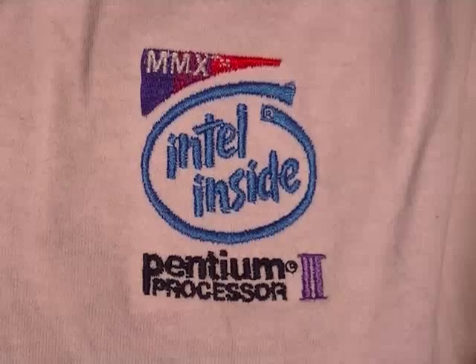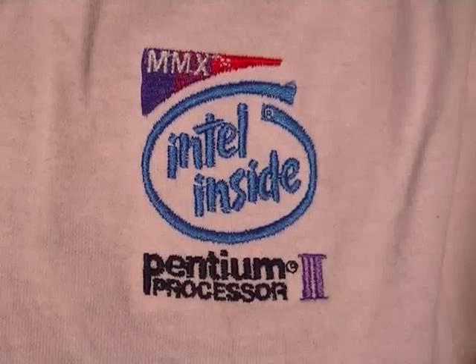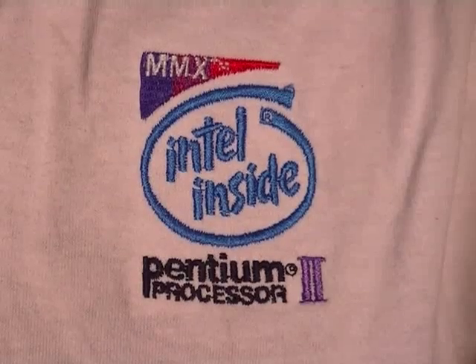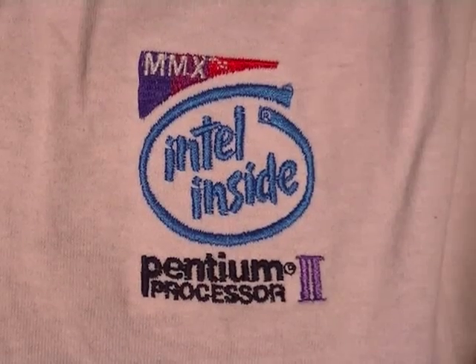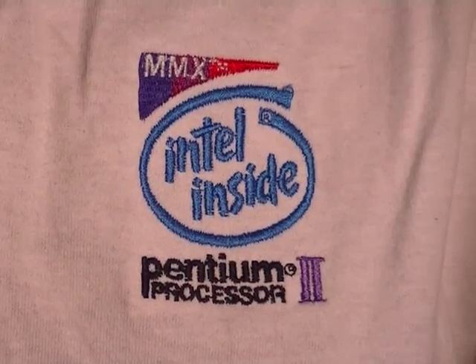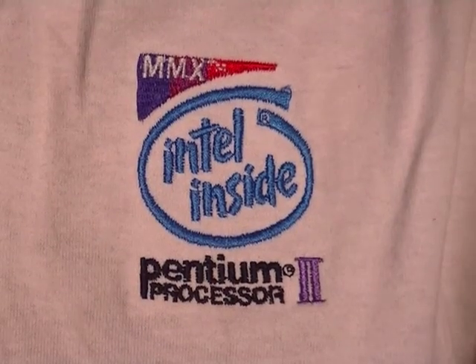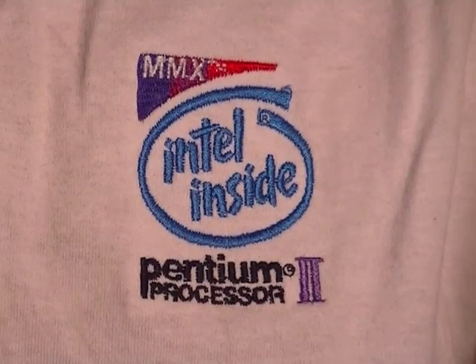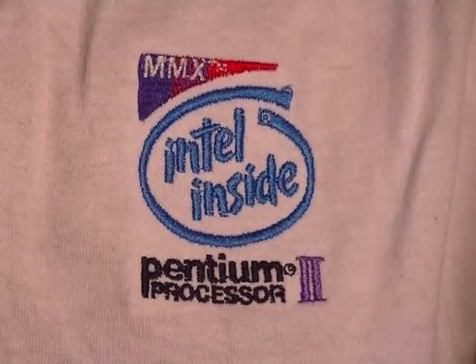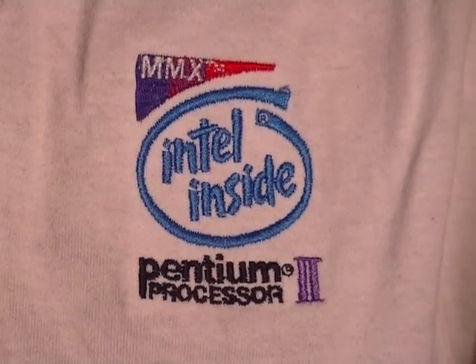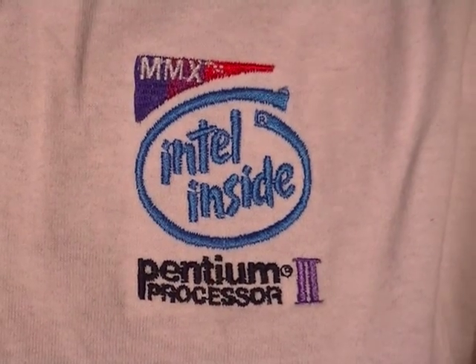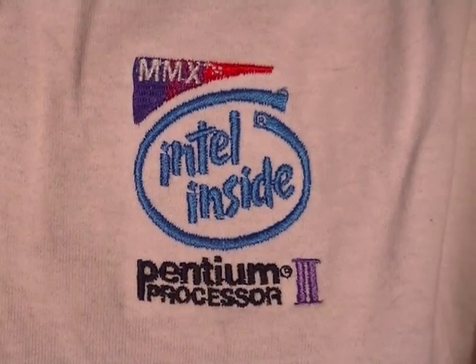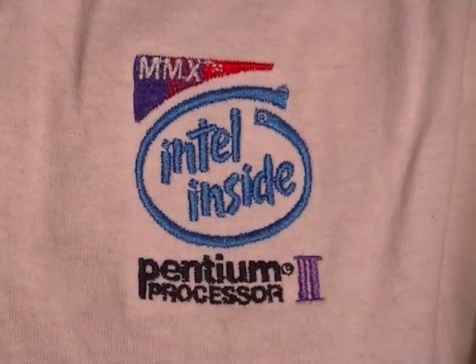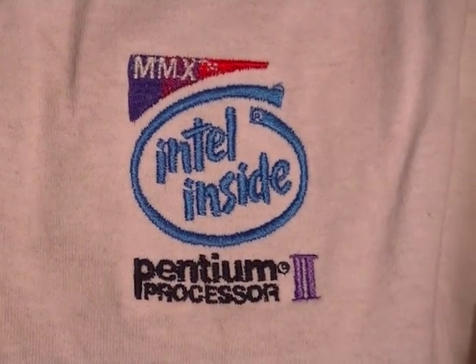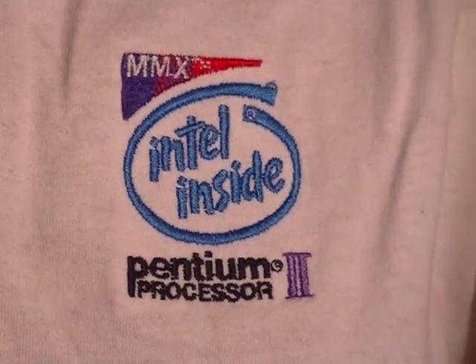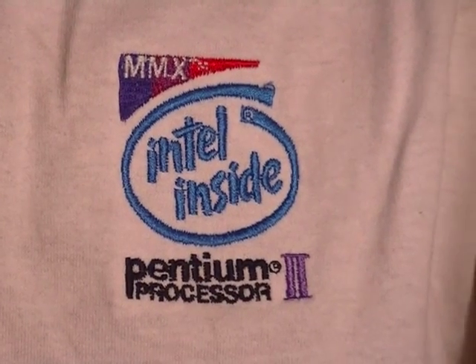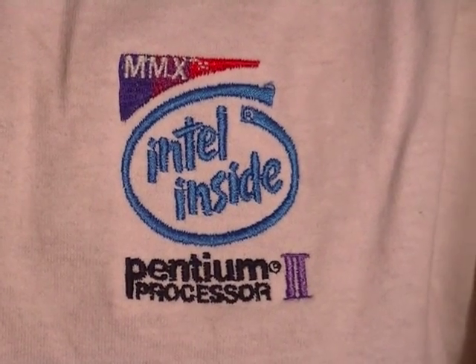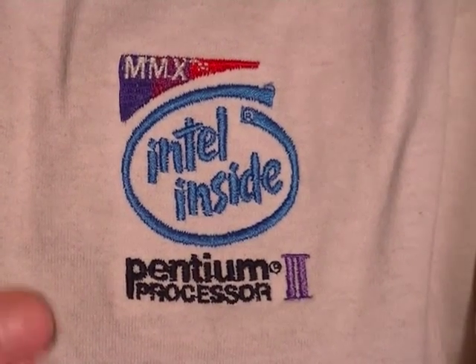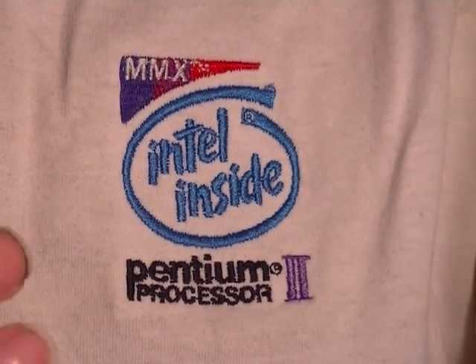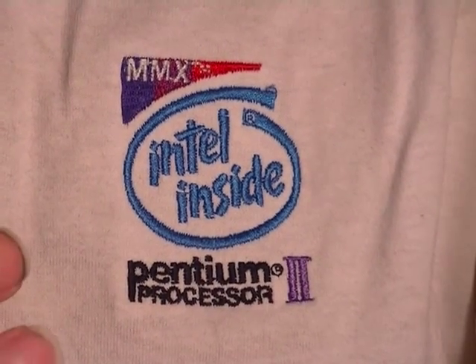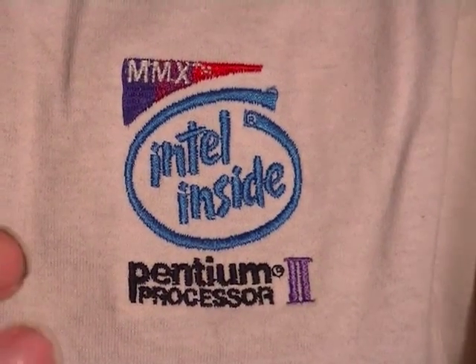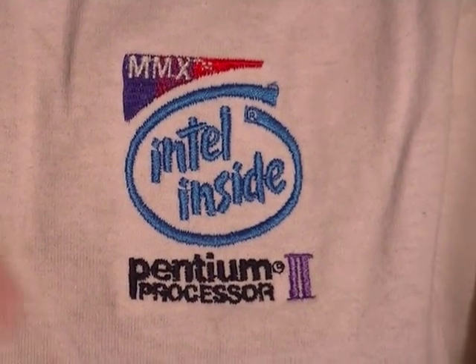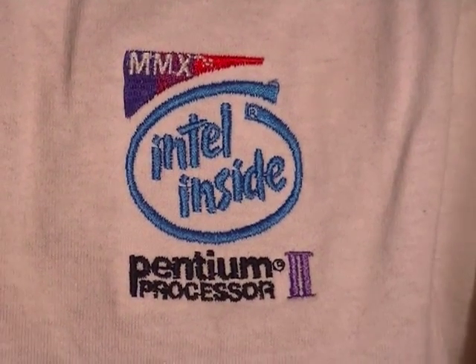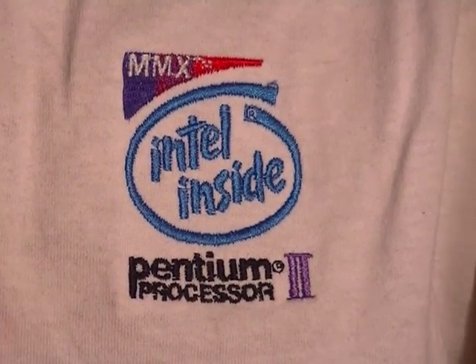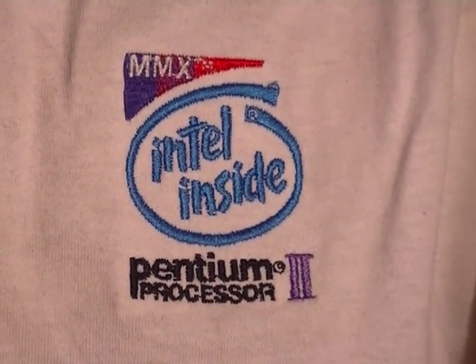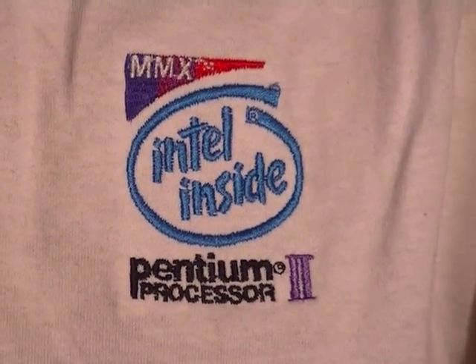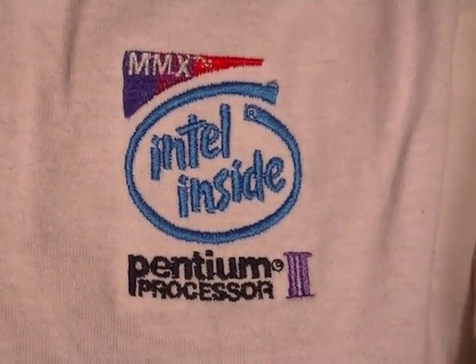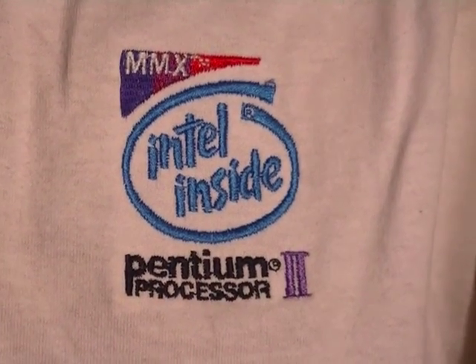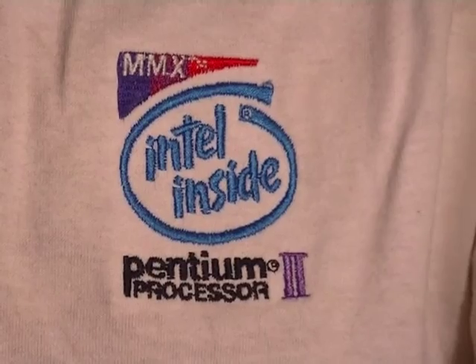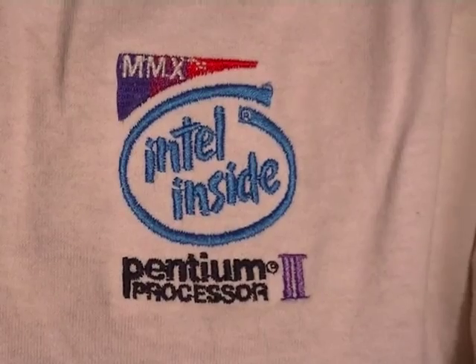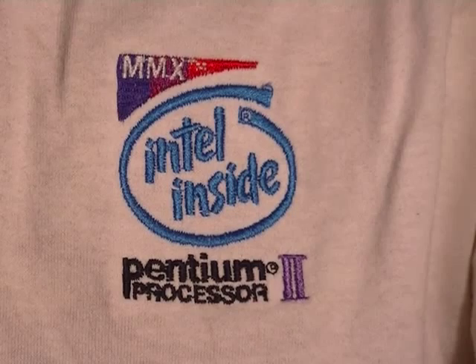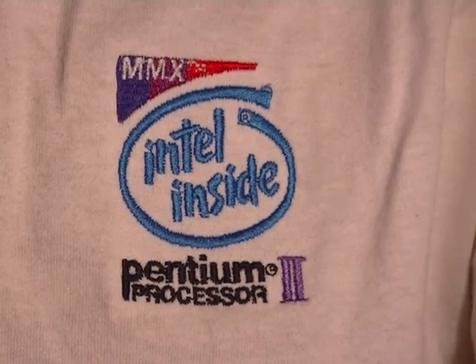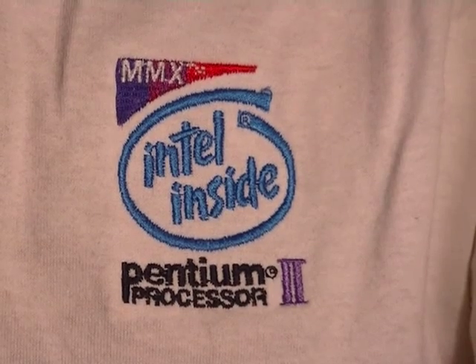This is a genuine t-shirt as used by Intel around the launch of the Pentium II.